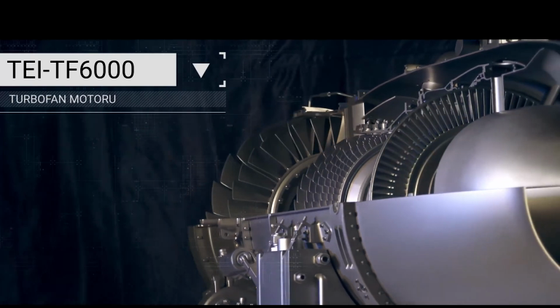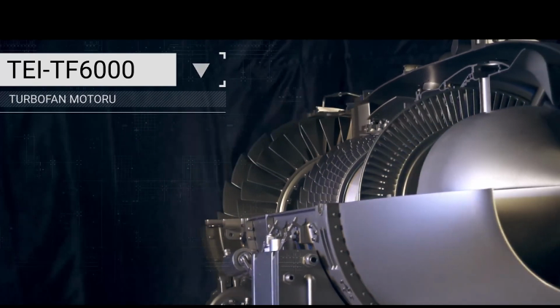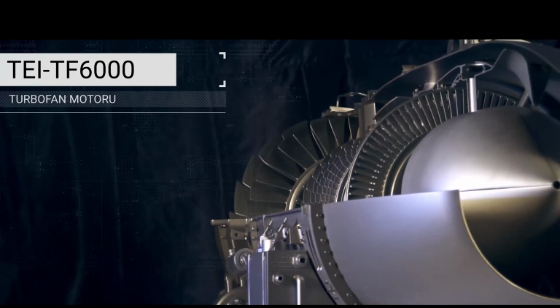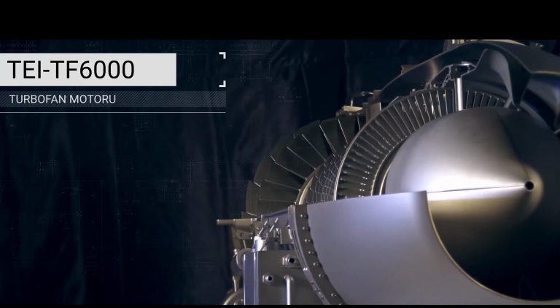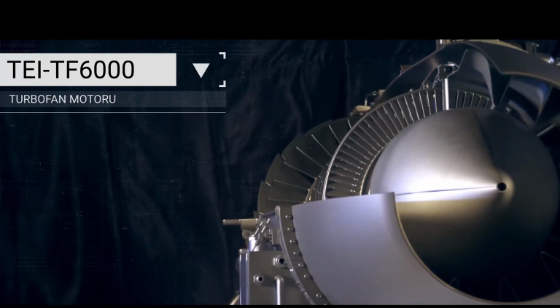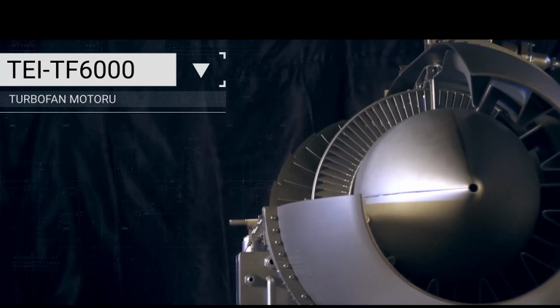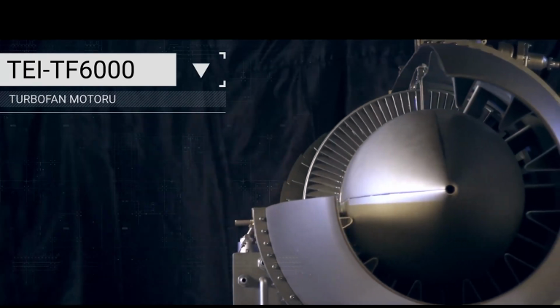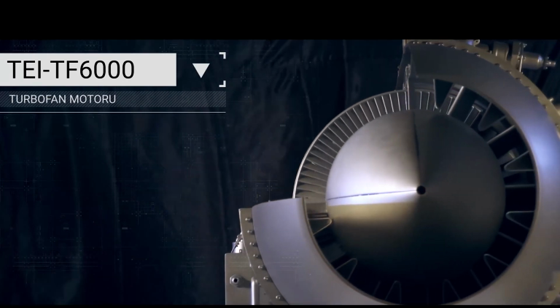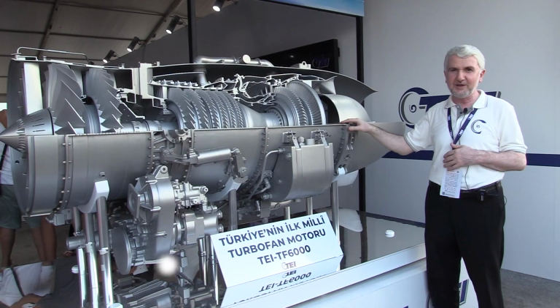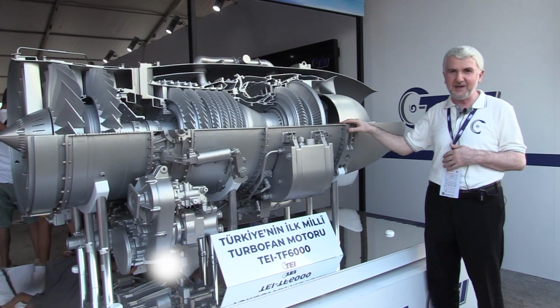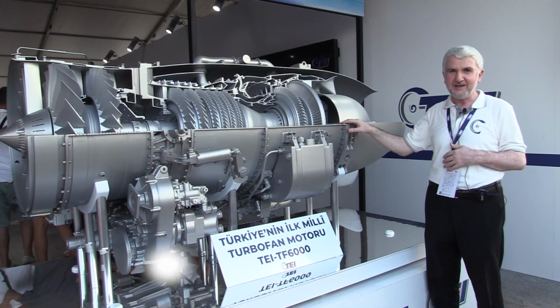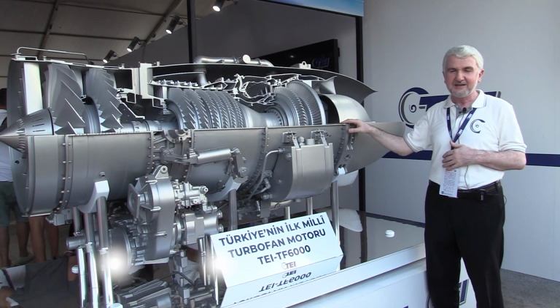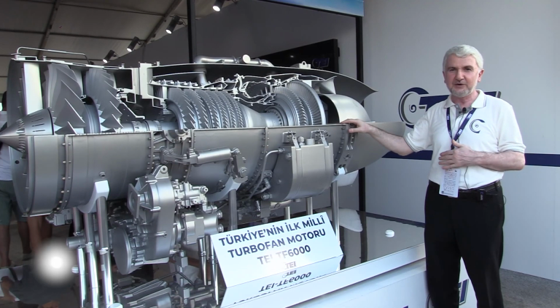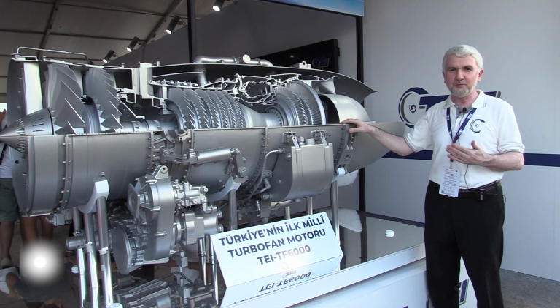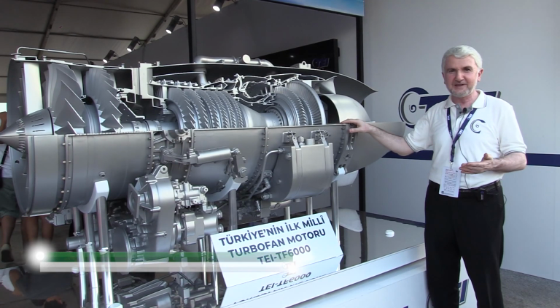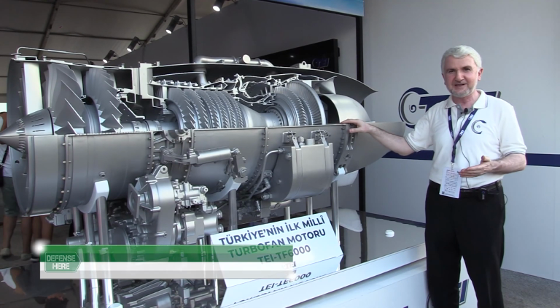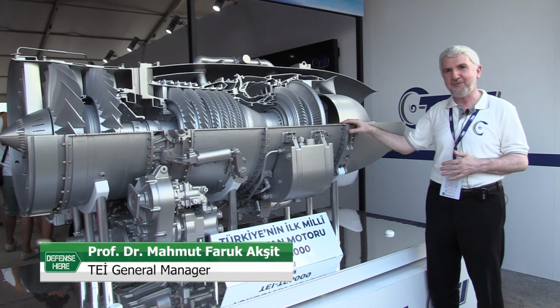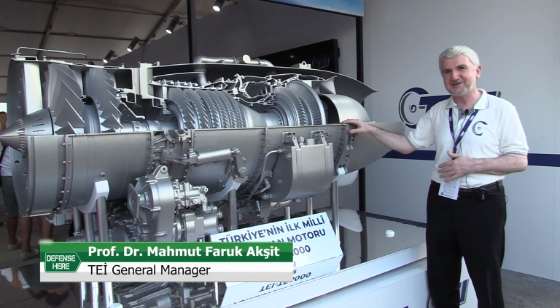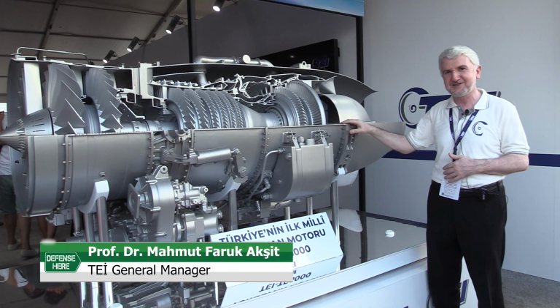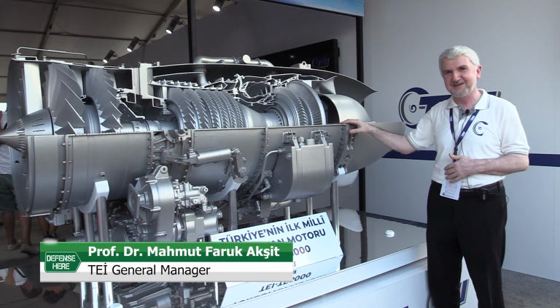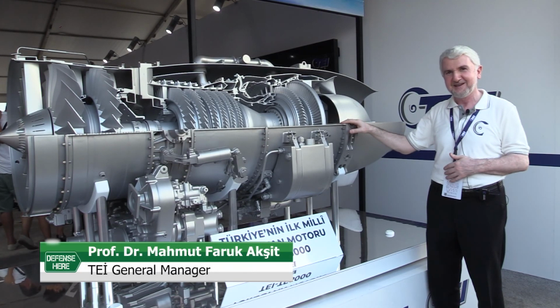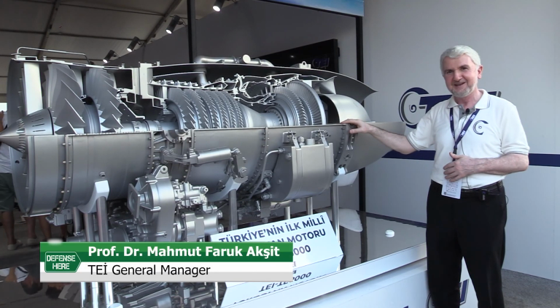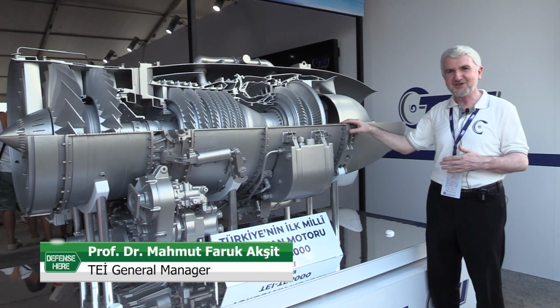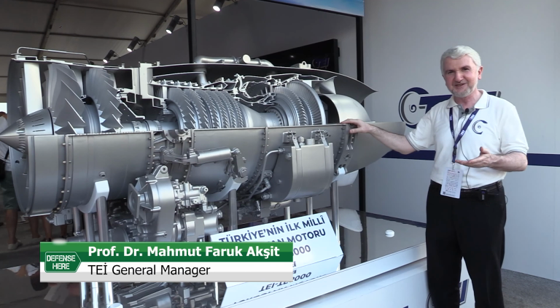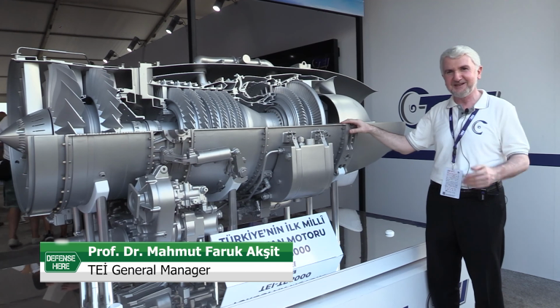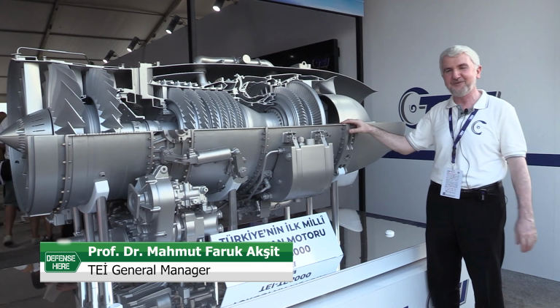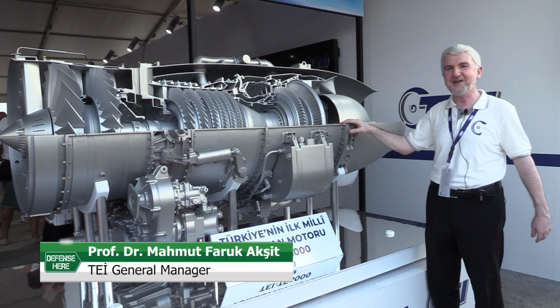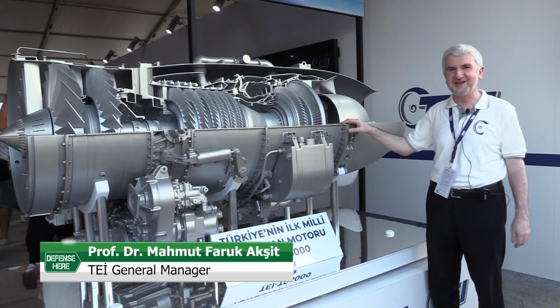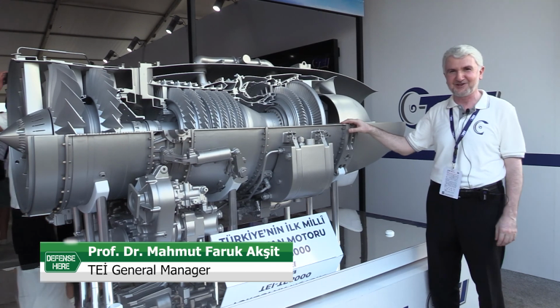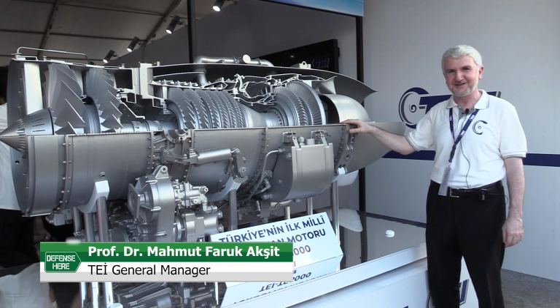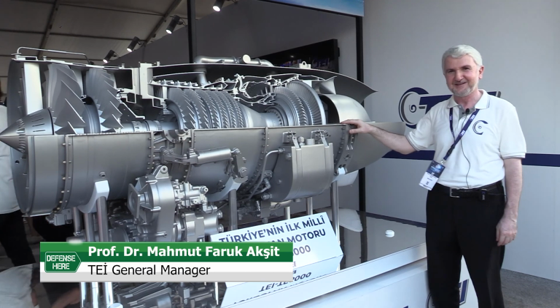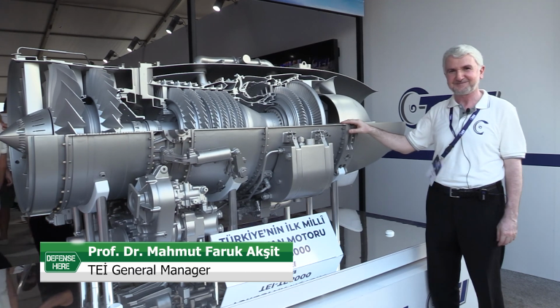Inshallah, the next step will be developing the TFX engine, the national fighter engine. Inshallah.